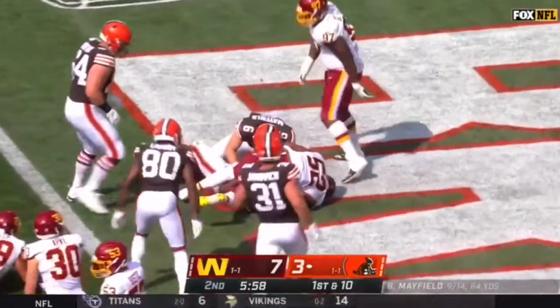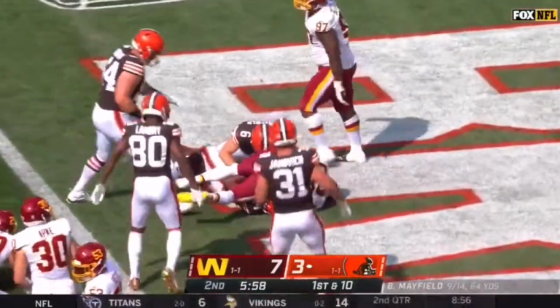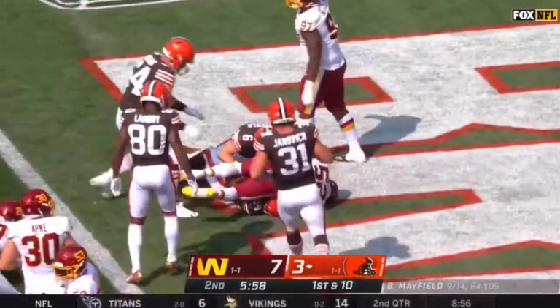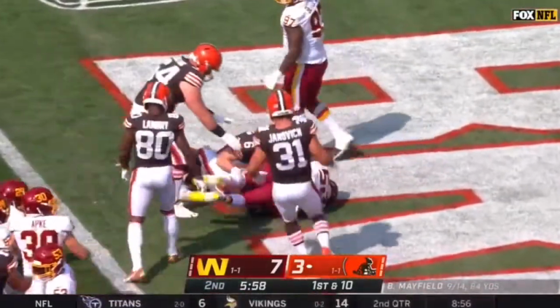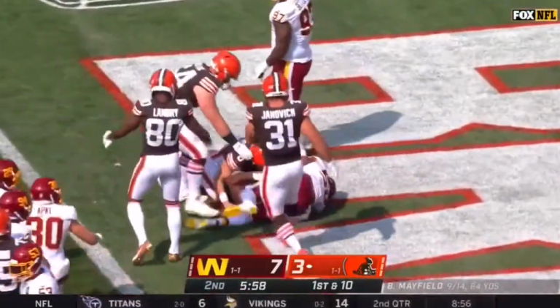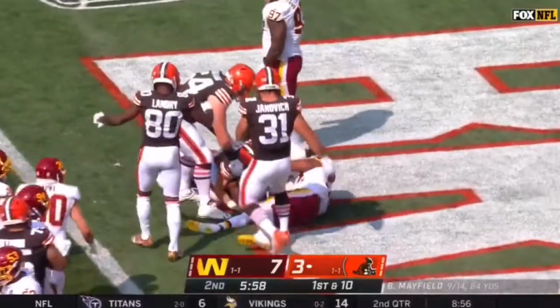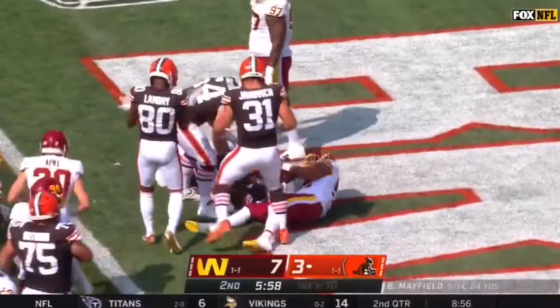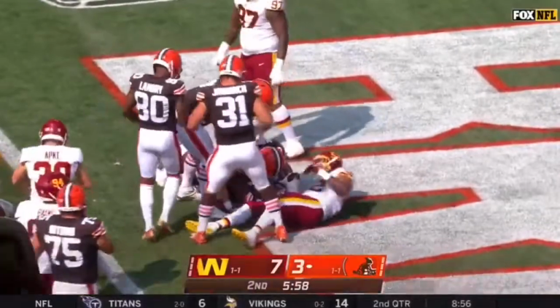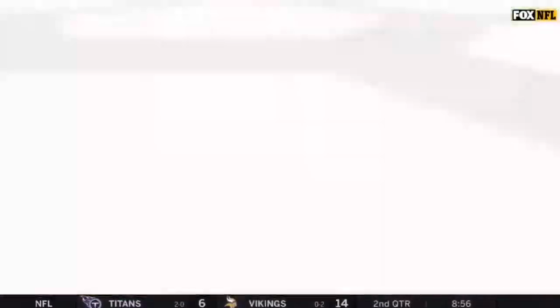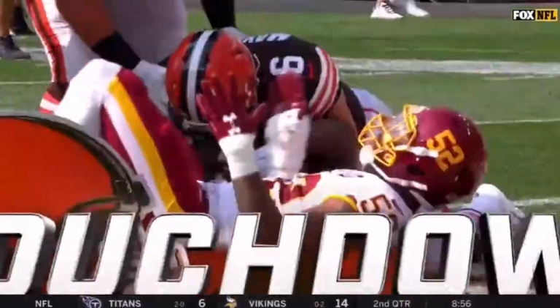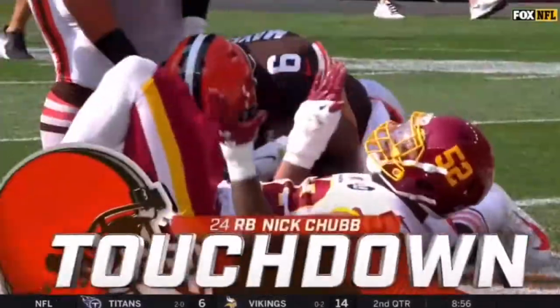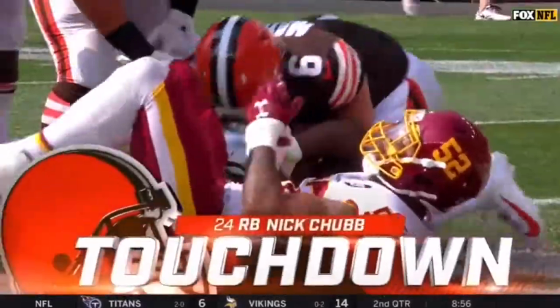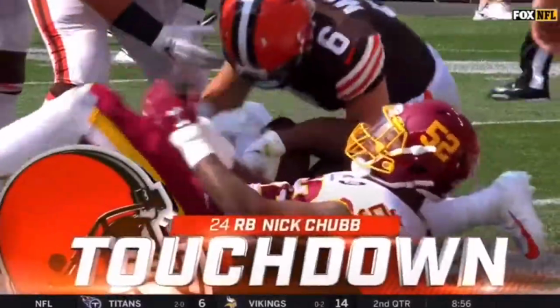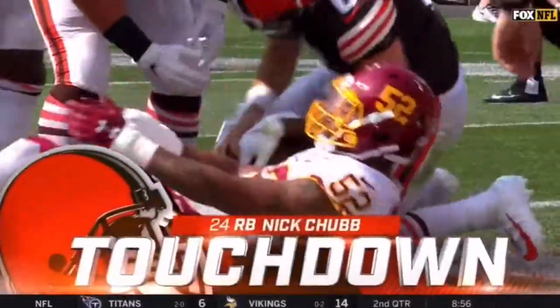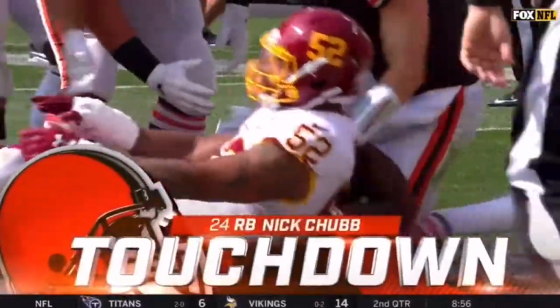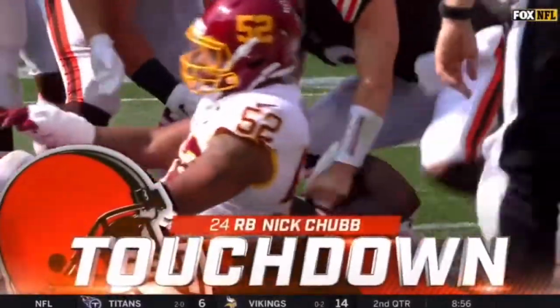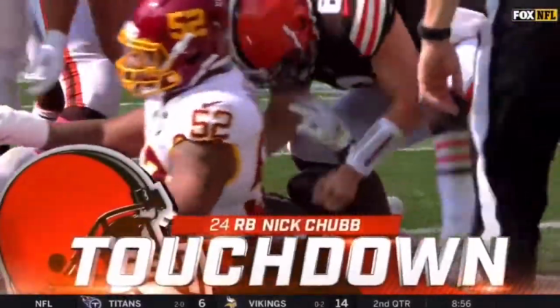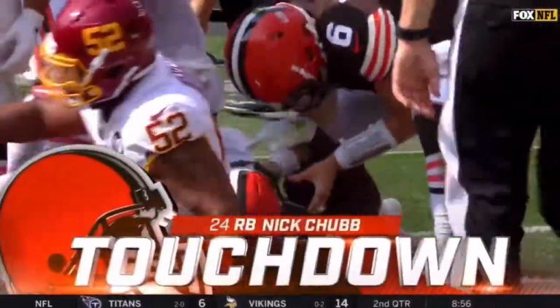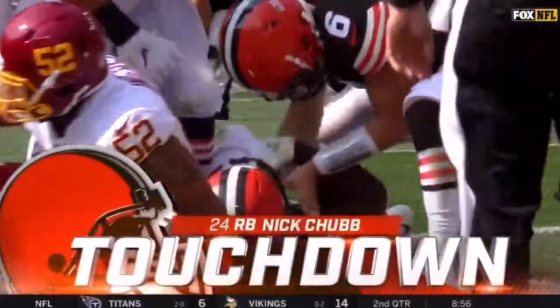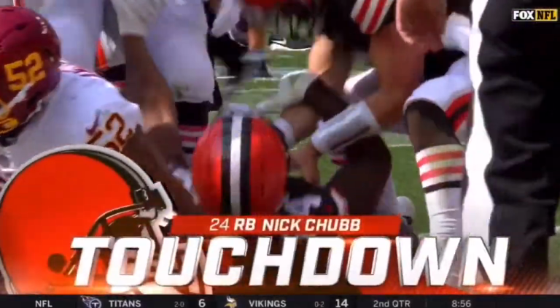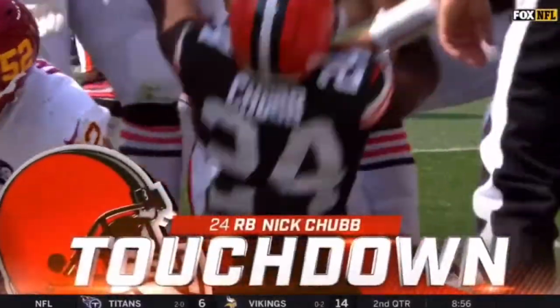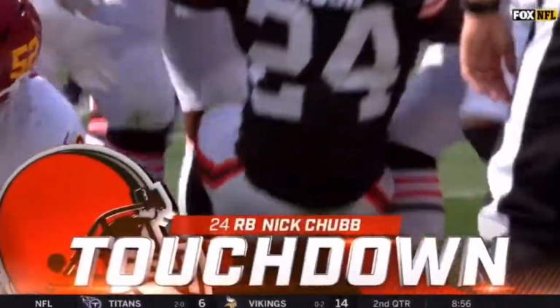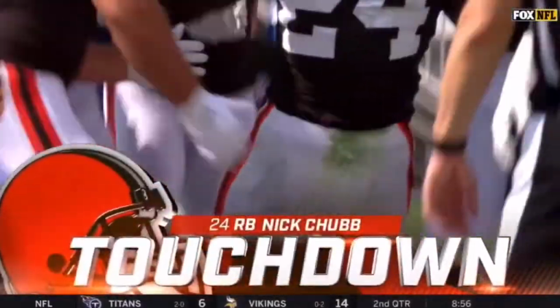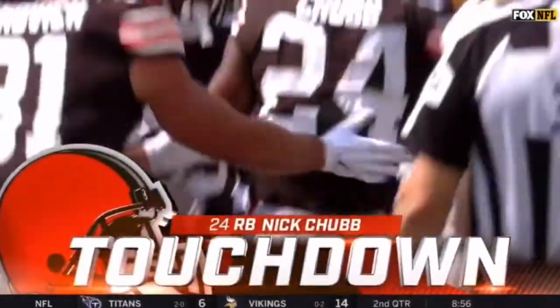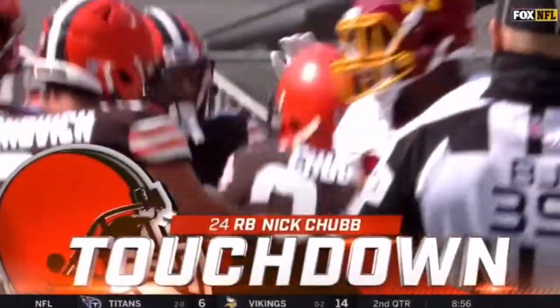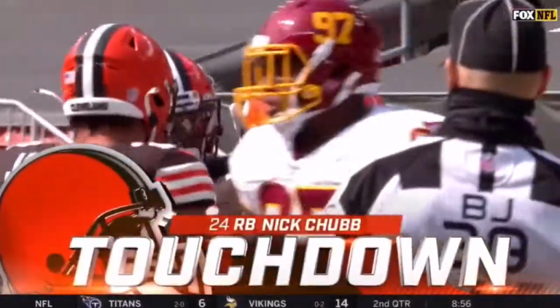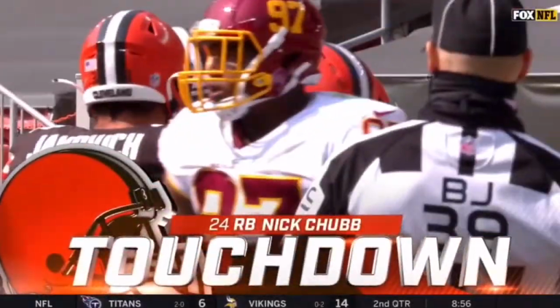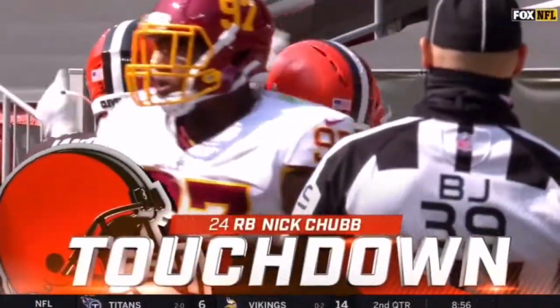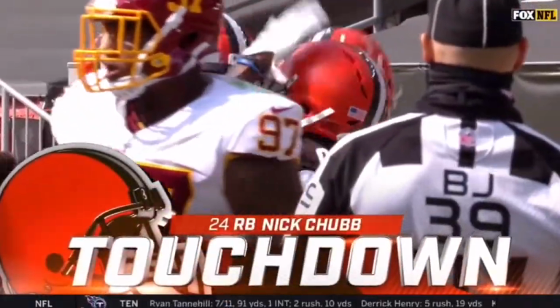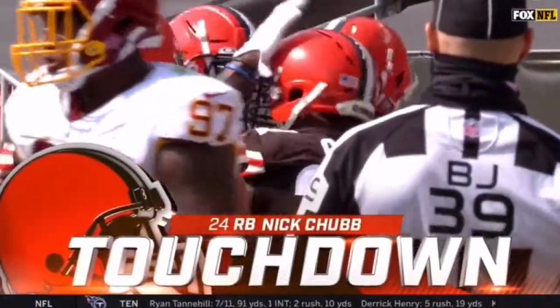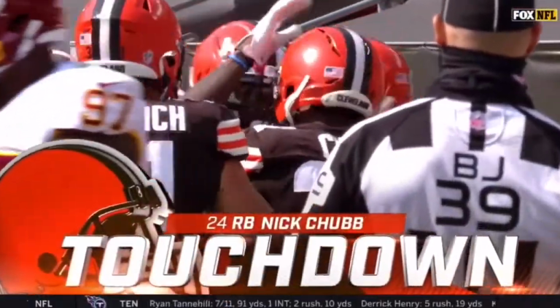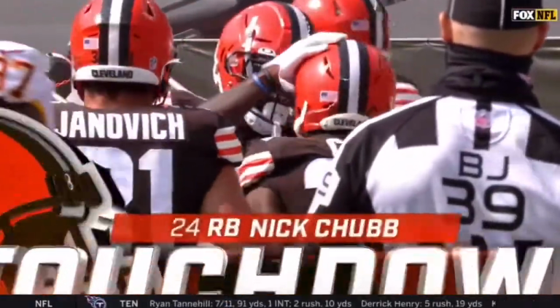Did I say that out loud? I'm really sorry about that. But when you see things...